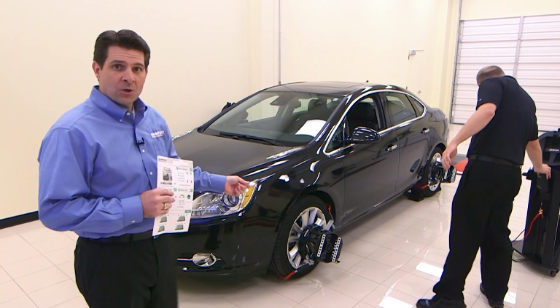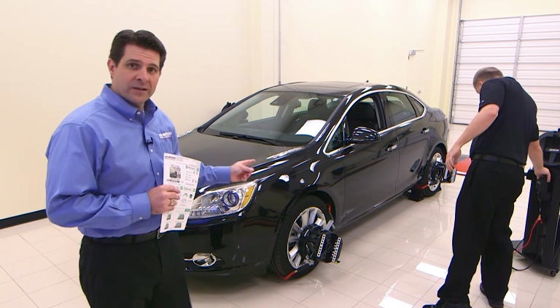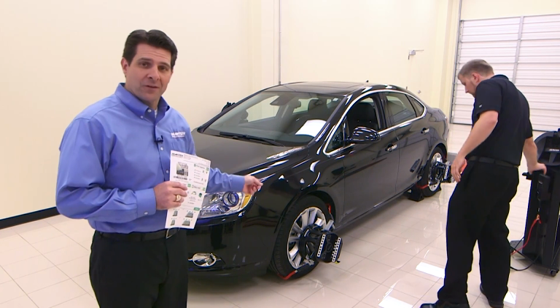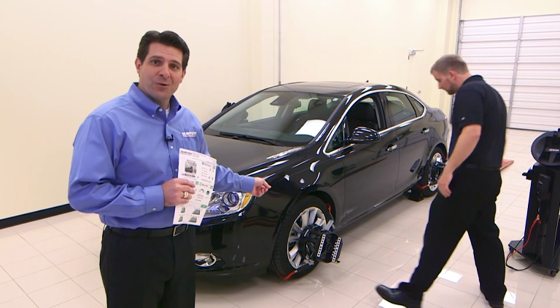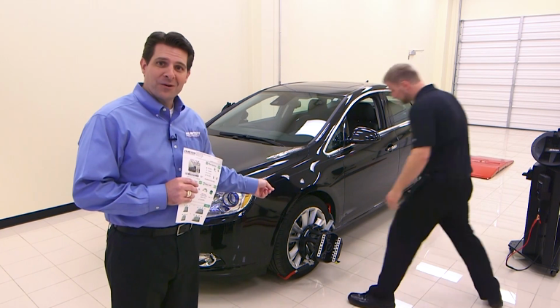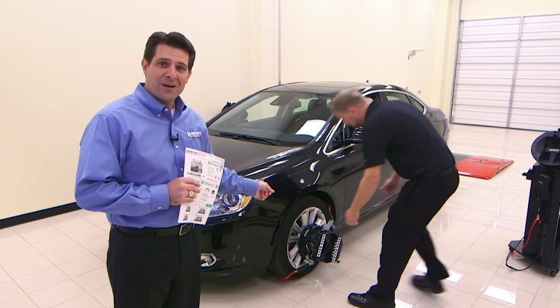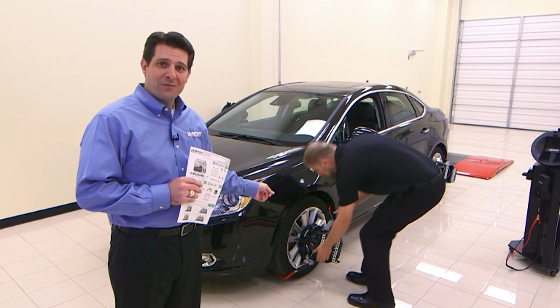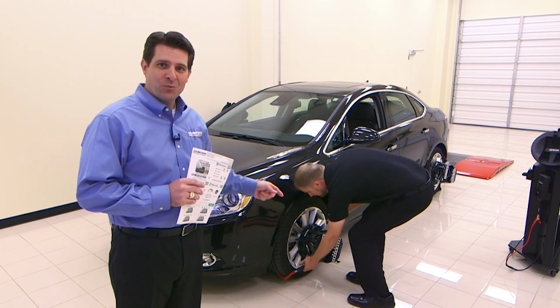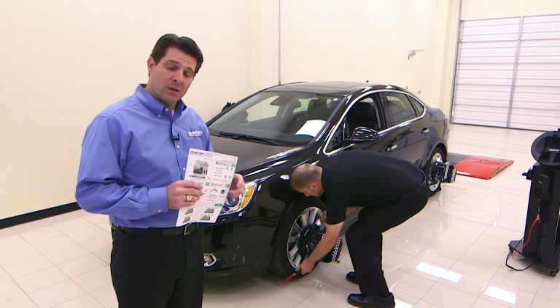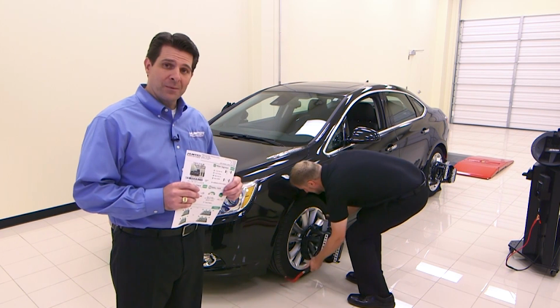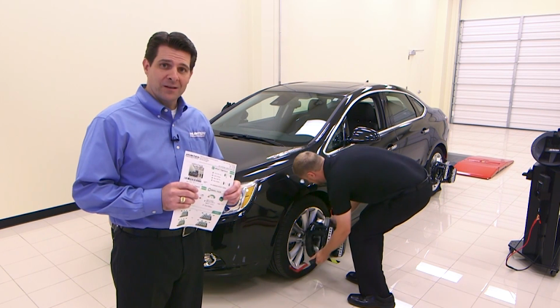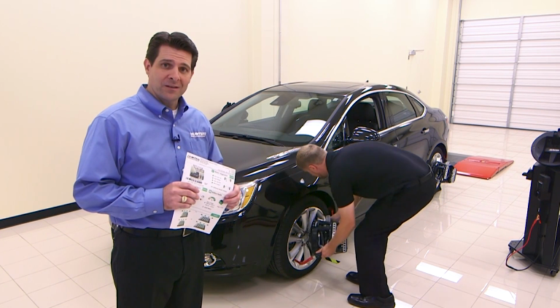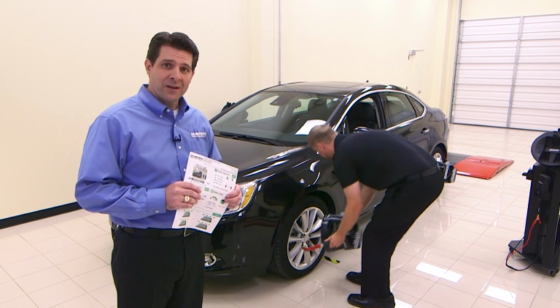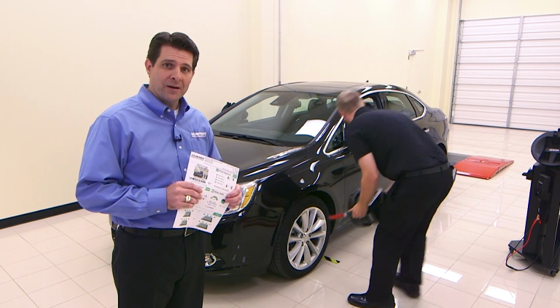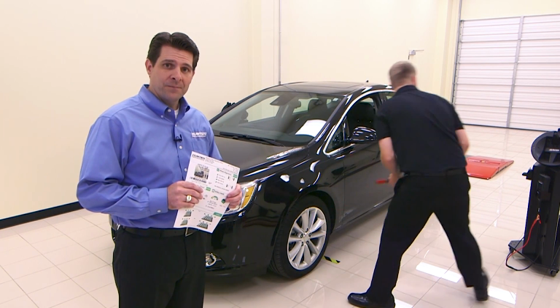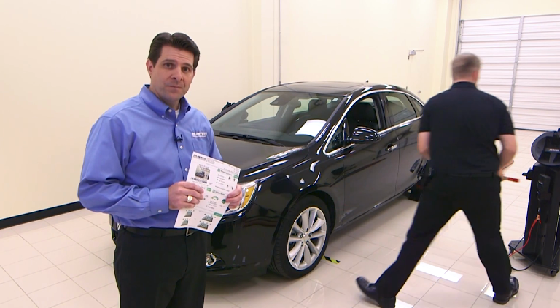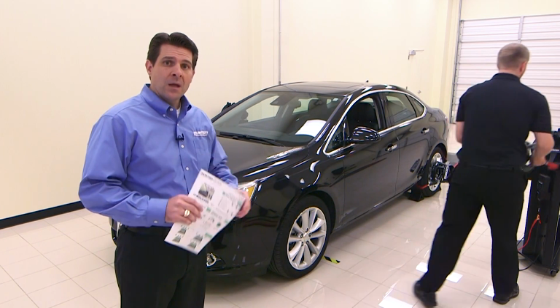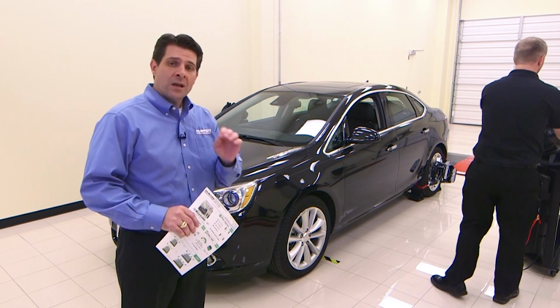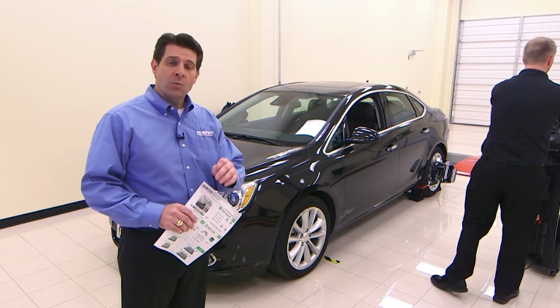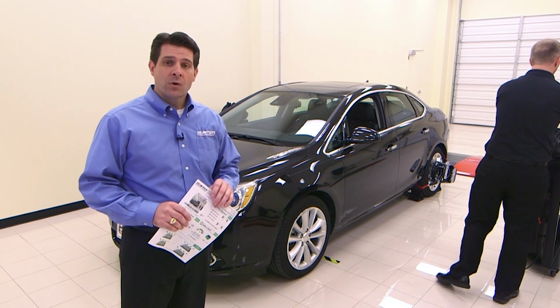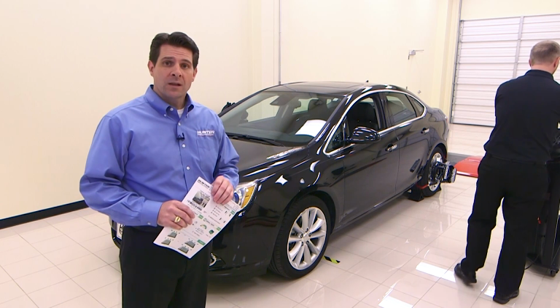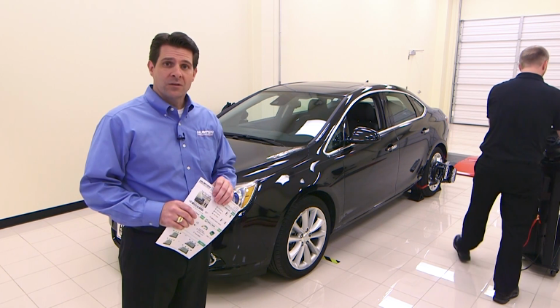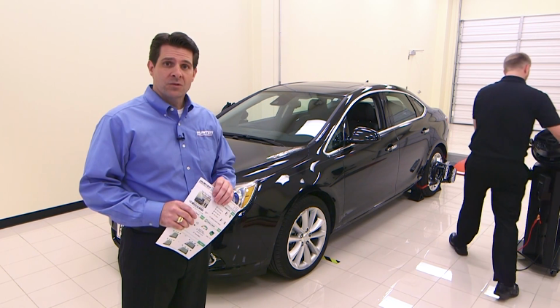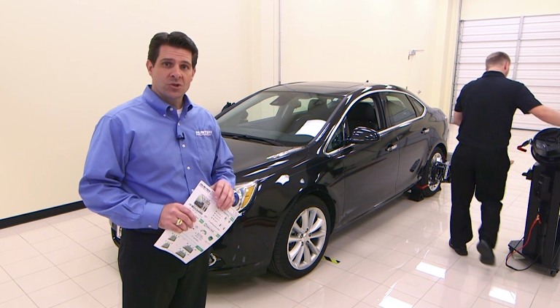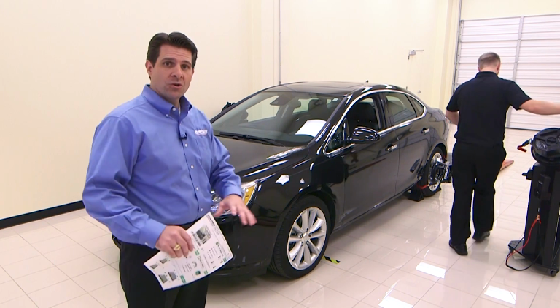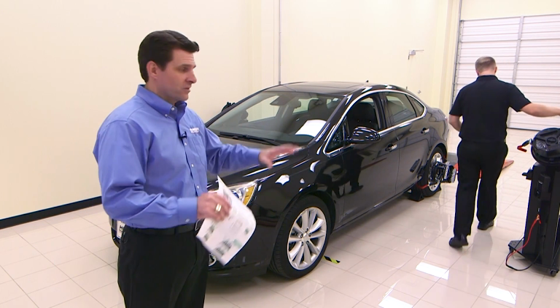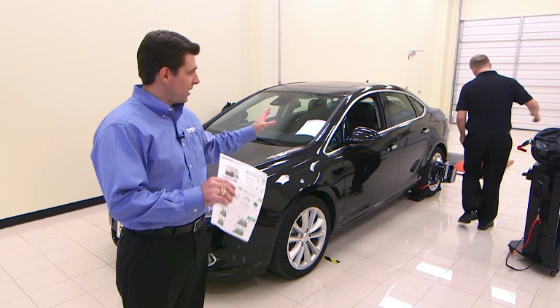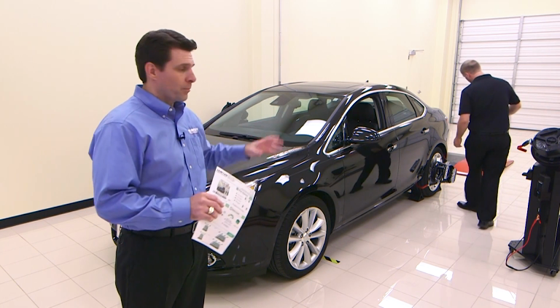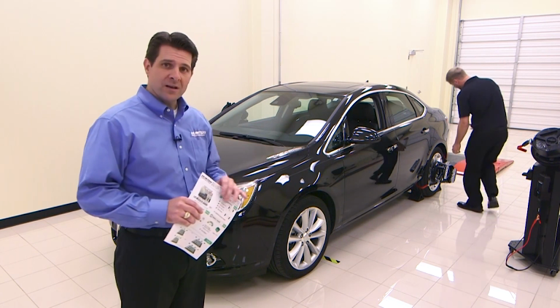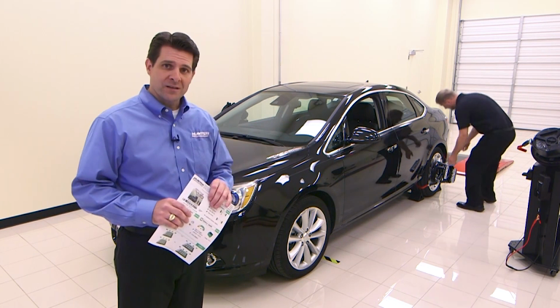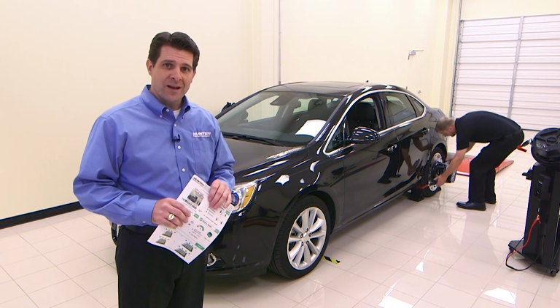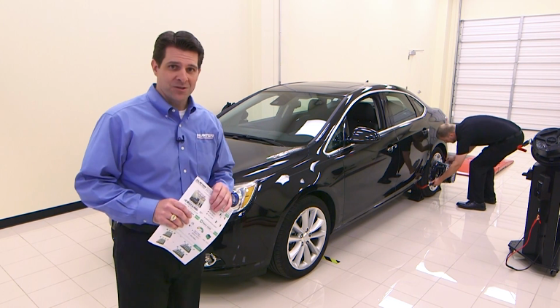We definitely don't want to drive off with a wheel clamp connected to the tire. Now what we'd really like to do is just show you this entire process in action.